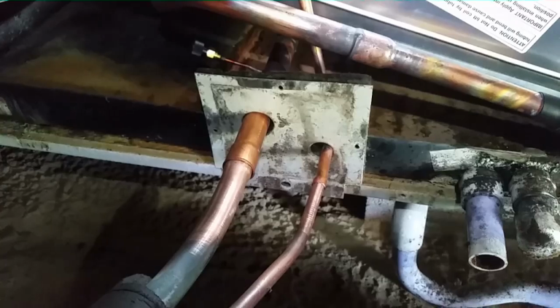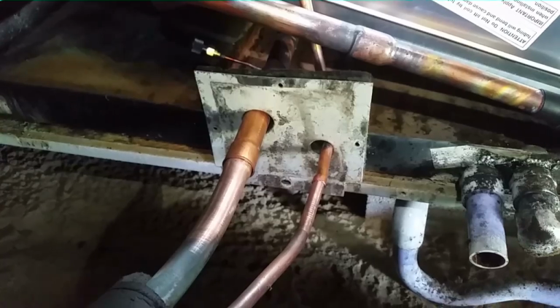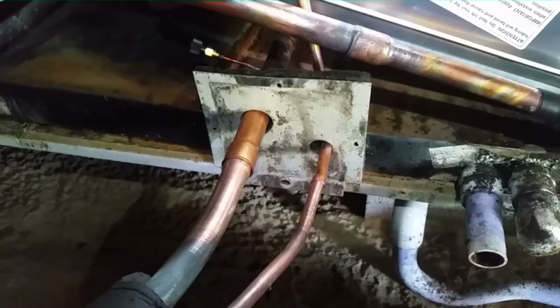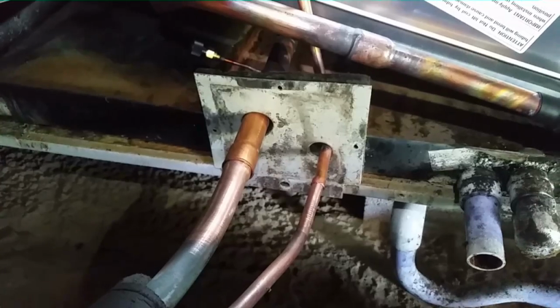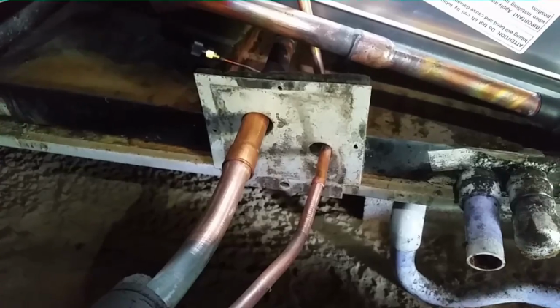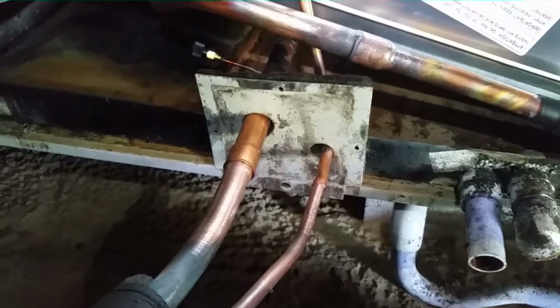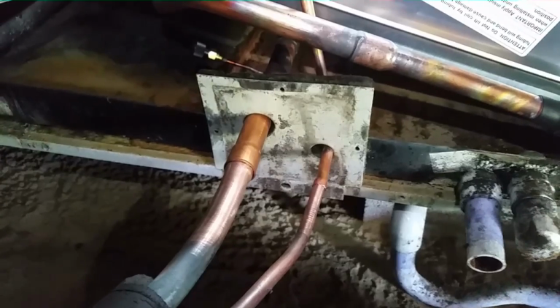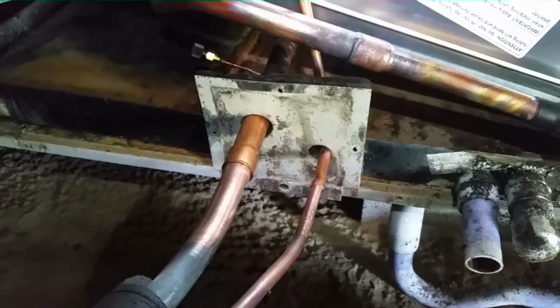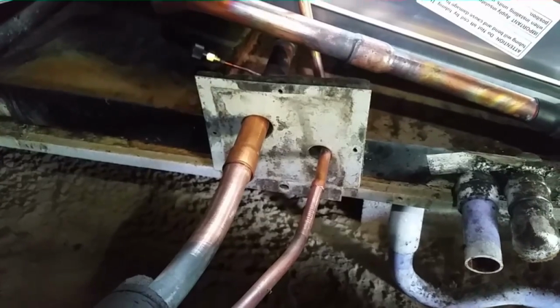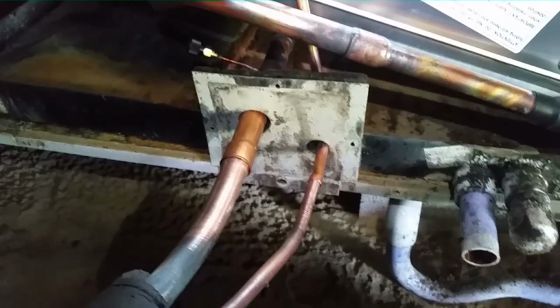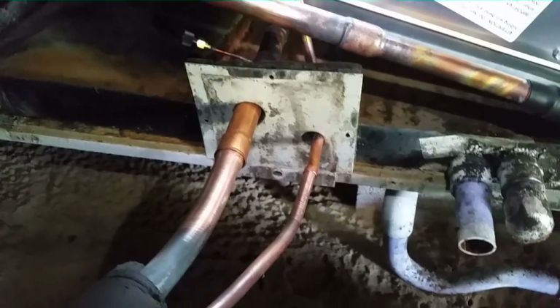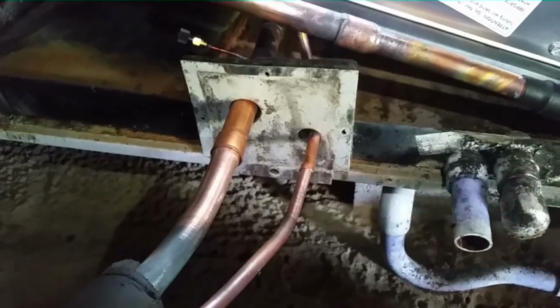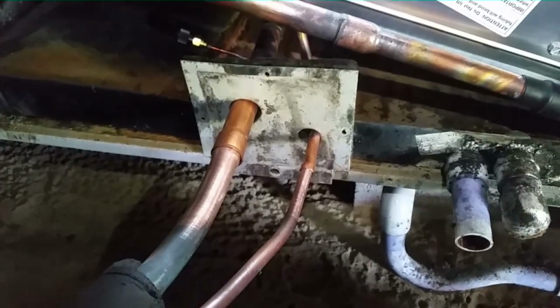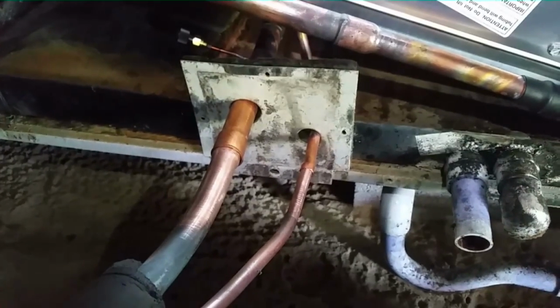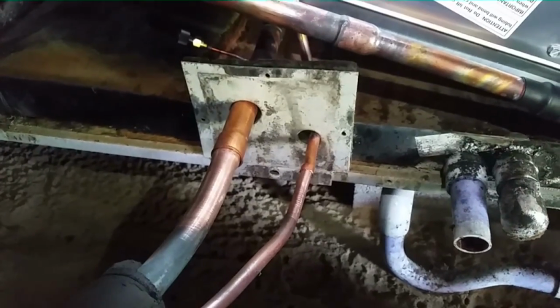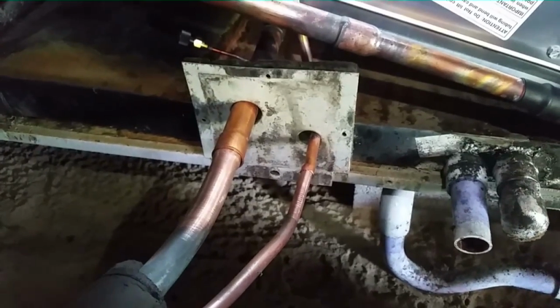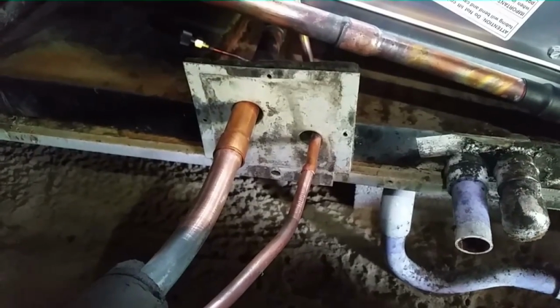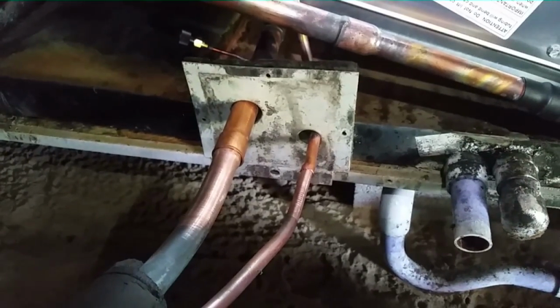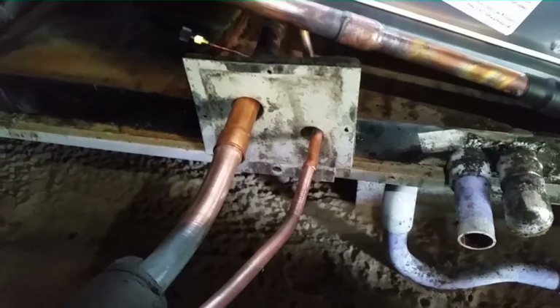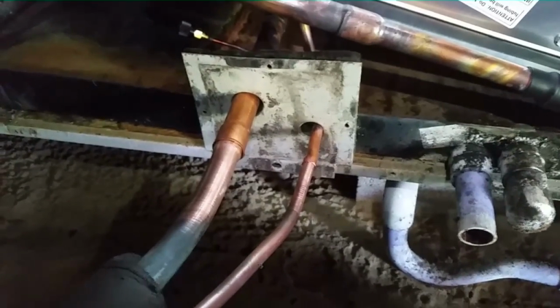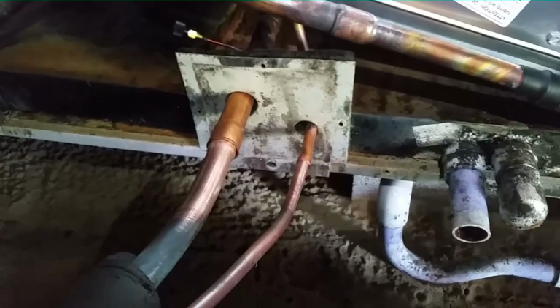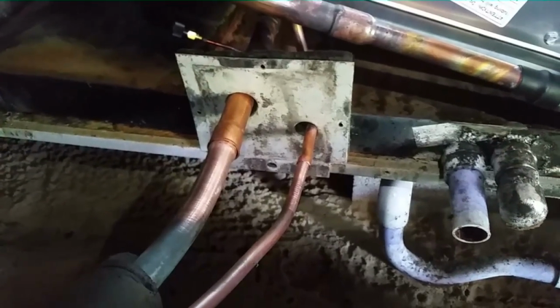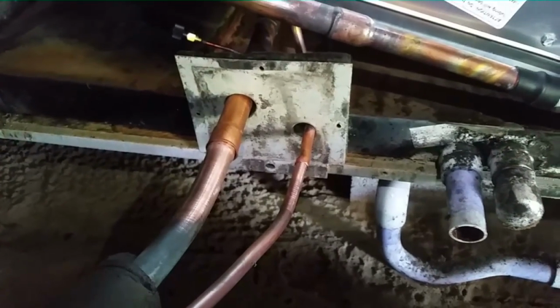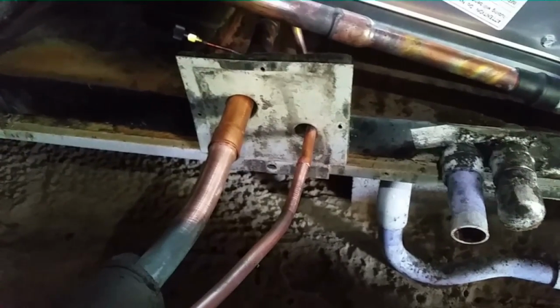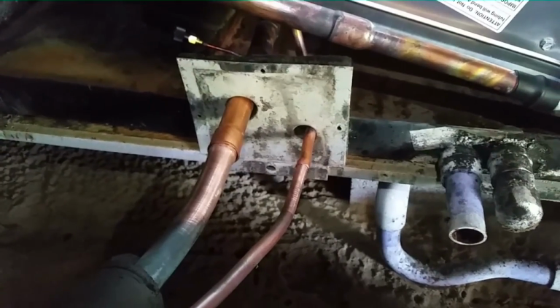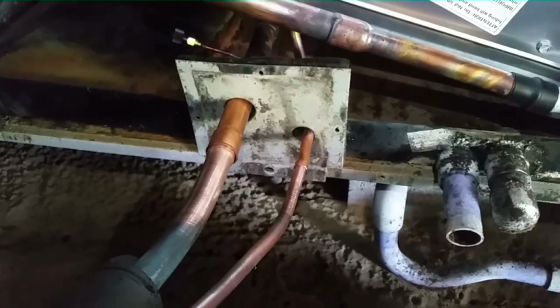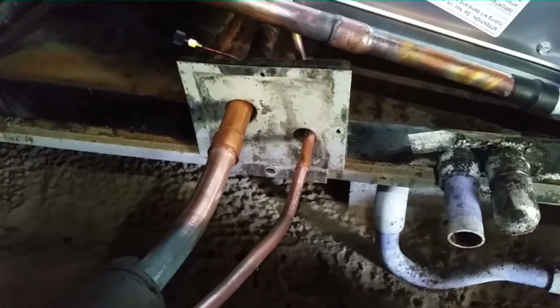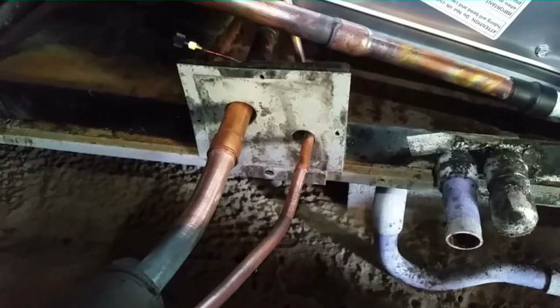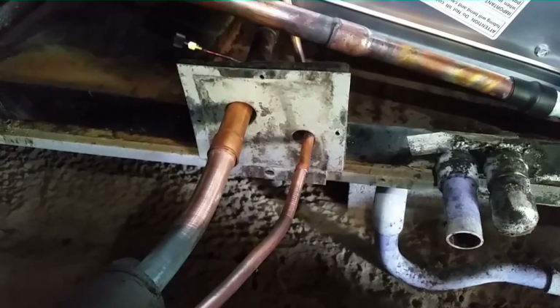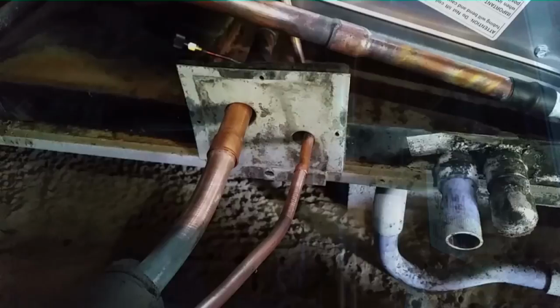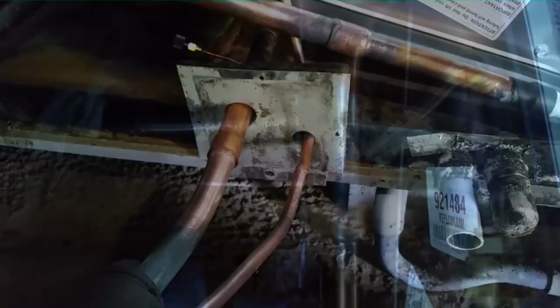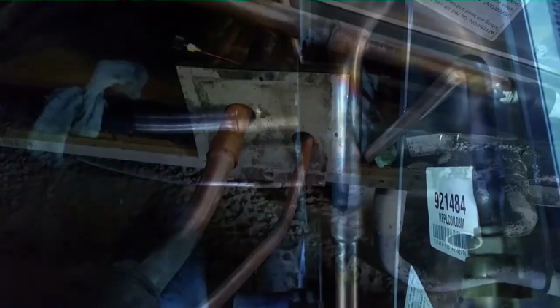I'm going to turn on the nitrogen and braze these two joints up, then head back outside to change the accumulator.